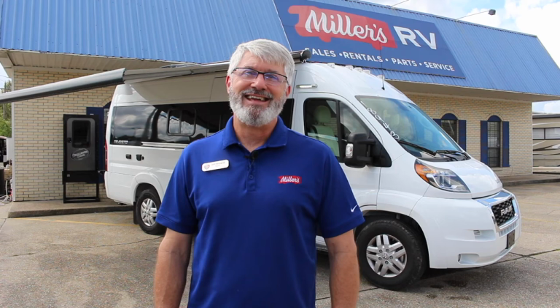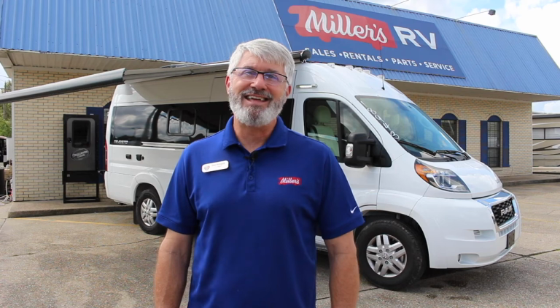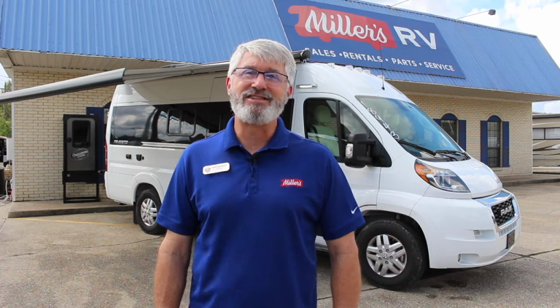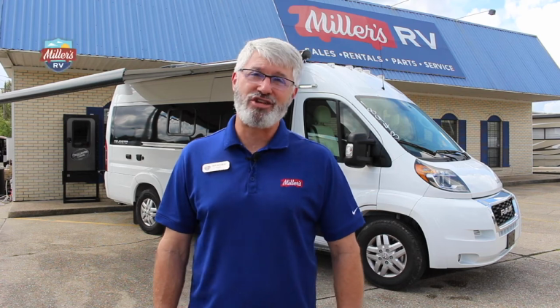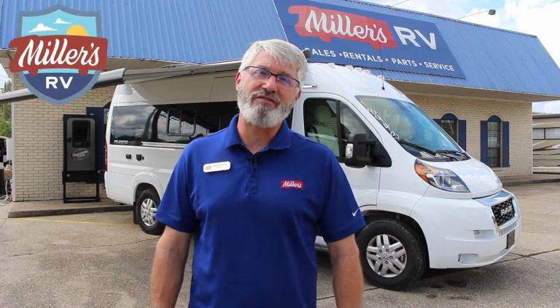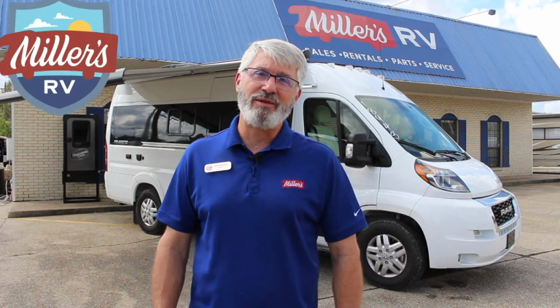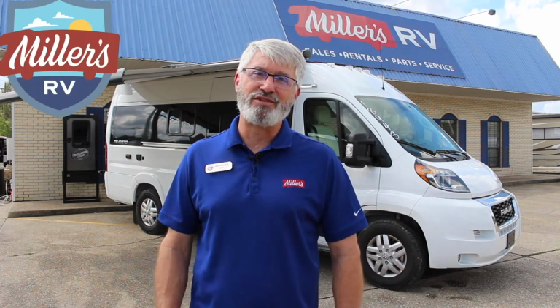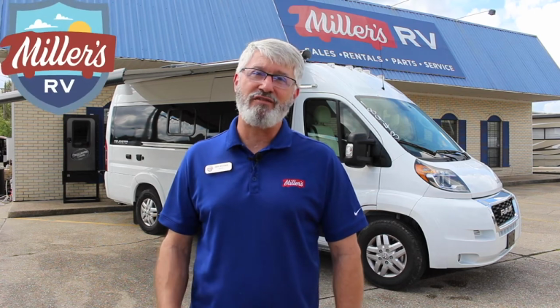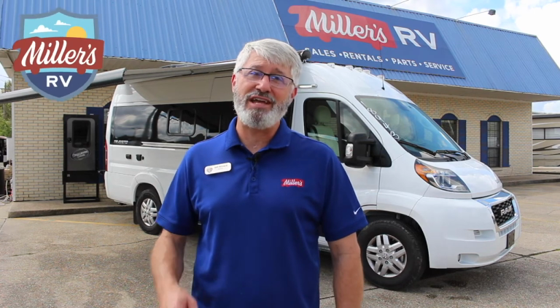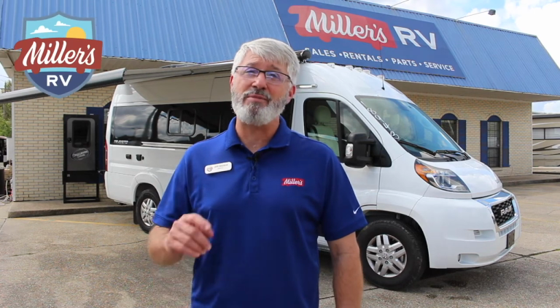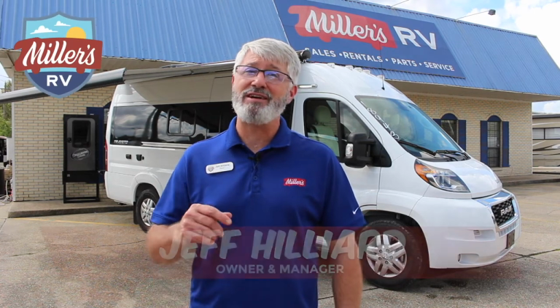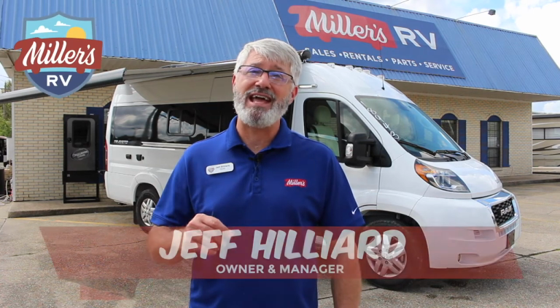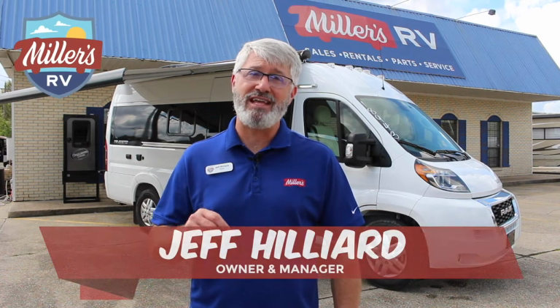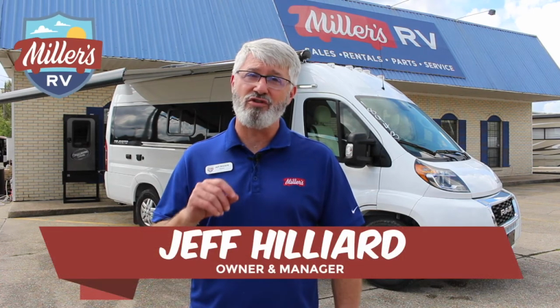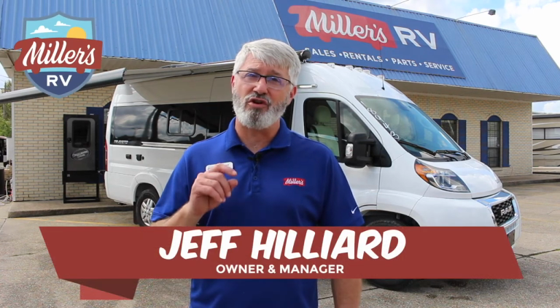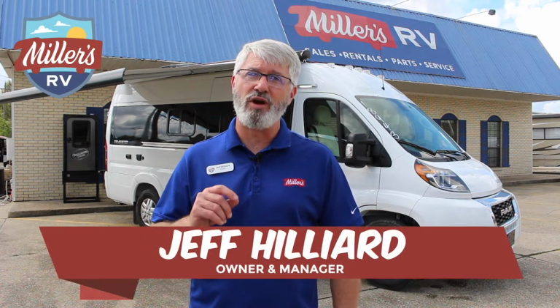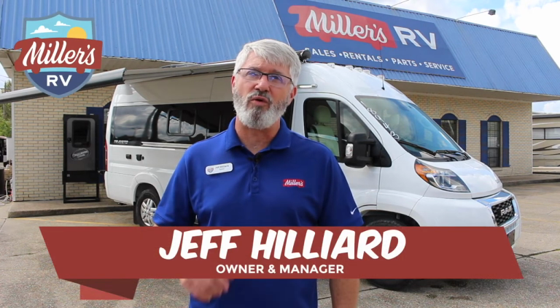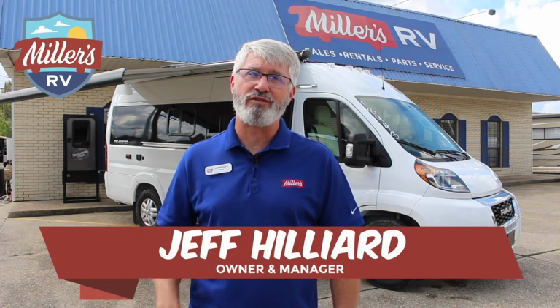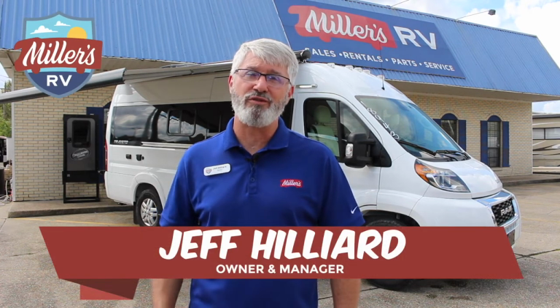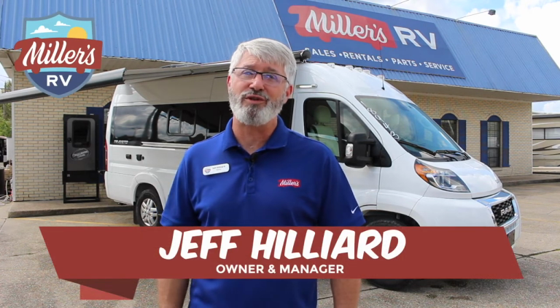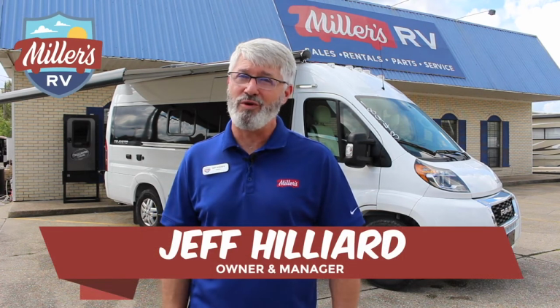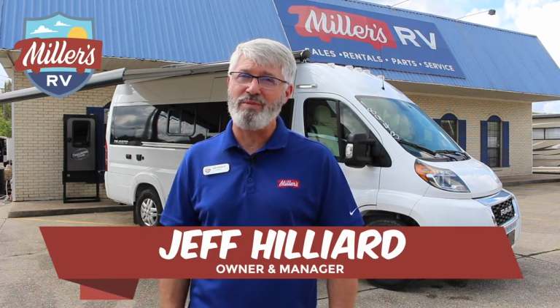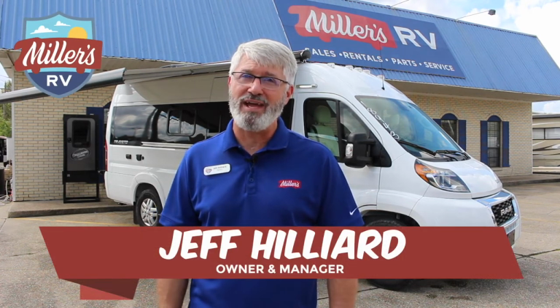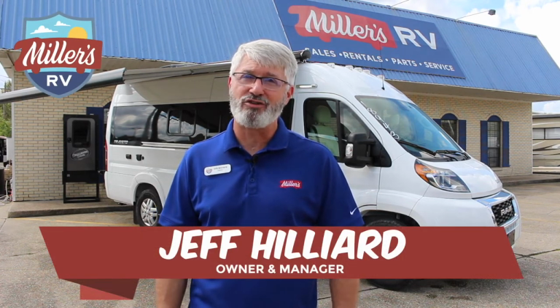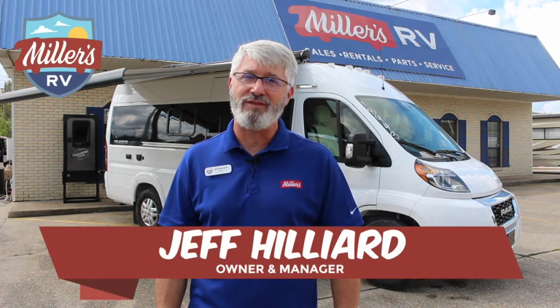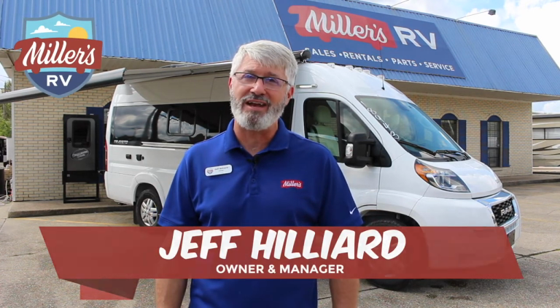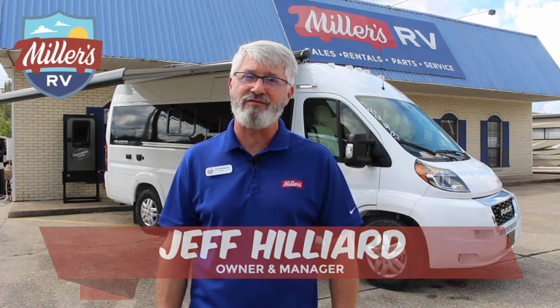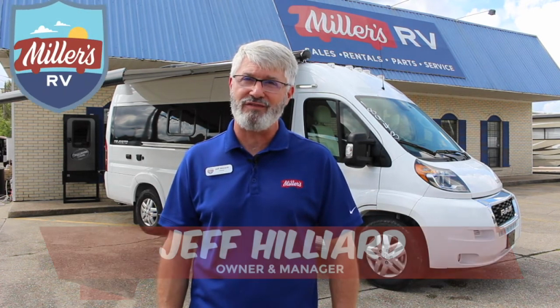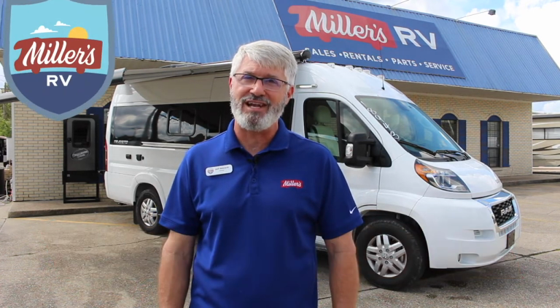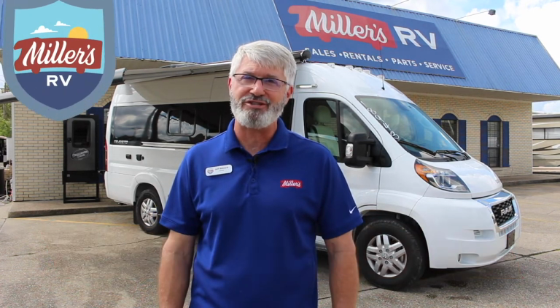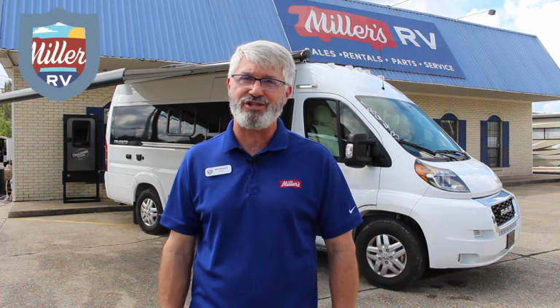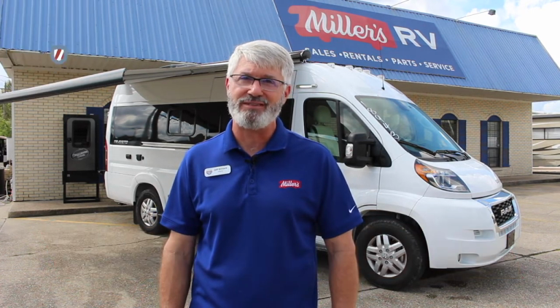Hey, this is Jeff at Miller's RV. I'm here today to give you a quick walkthrough of the Winnebago Travada 59G.